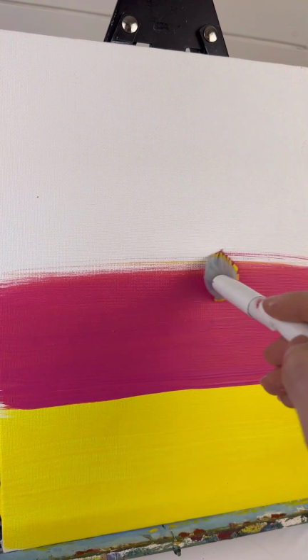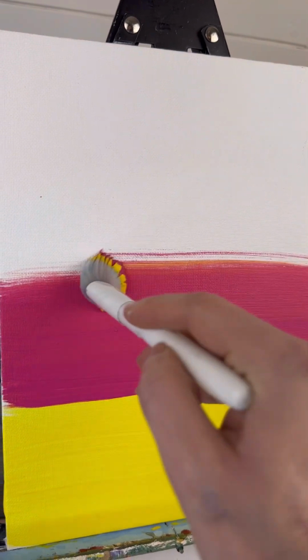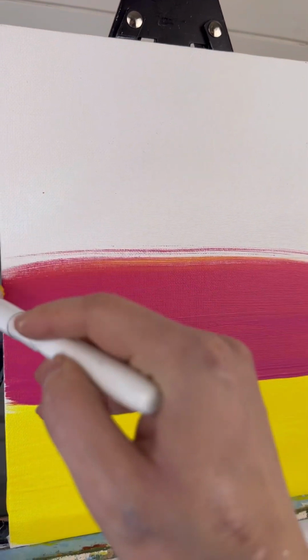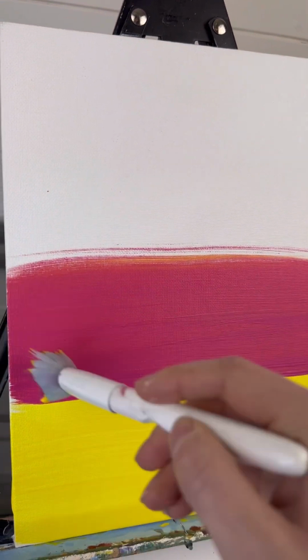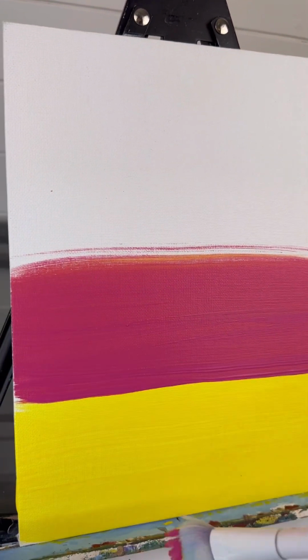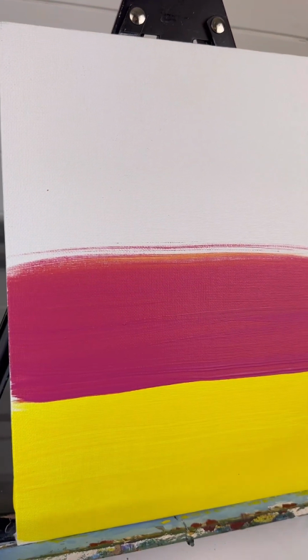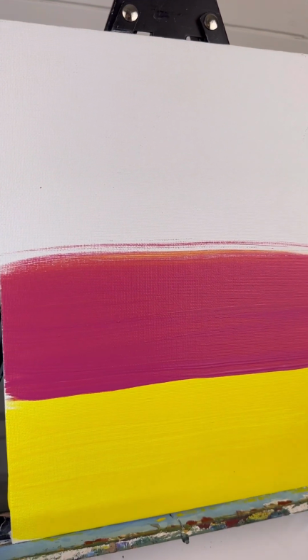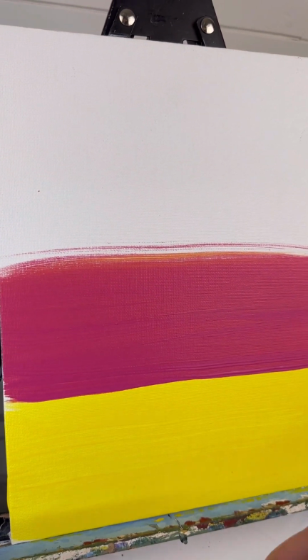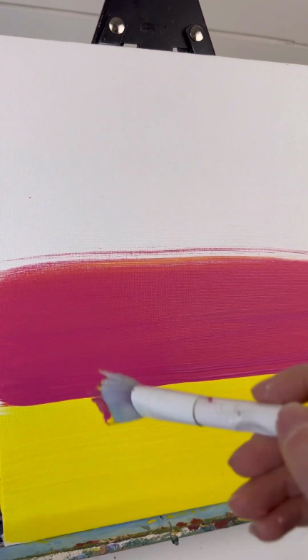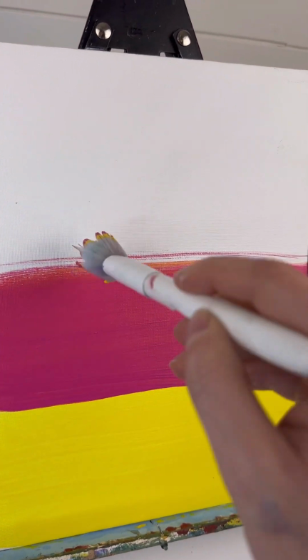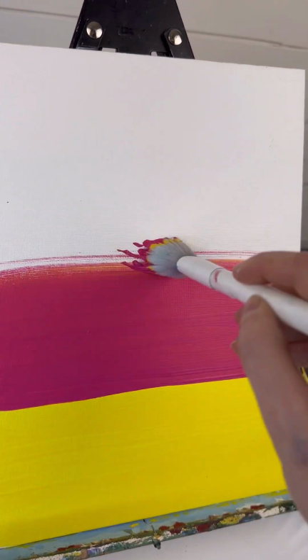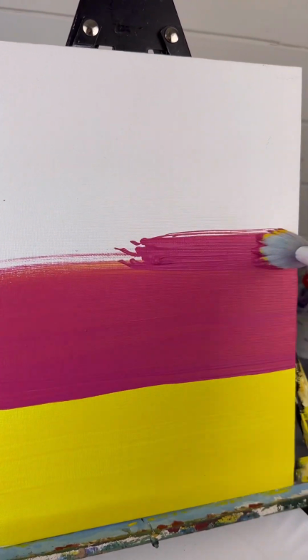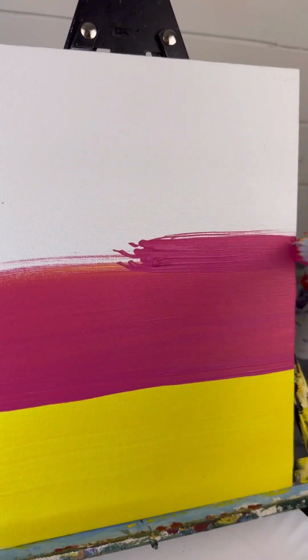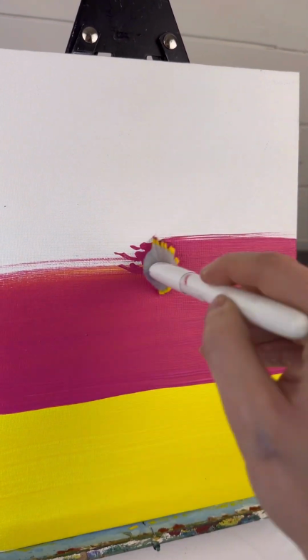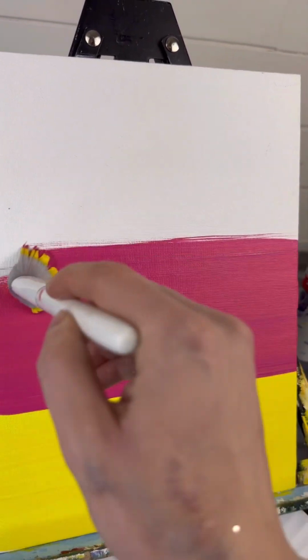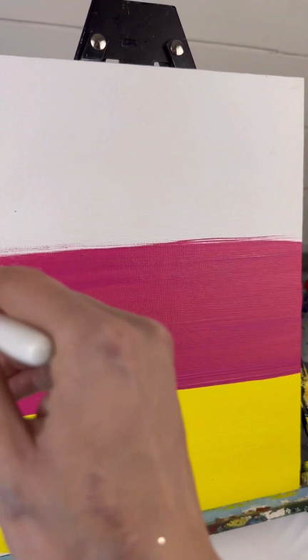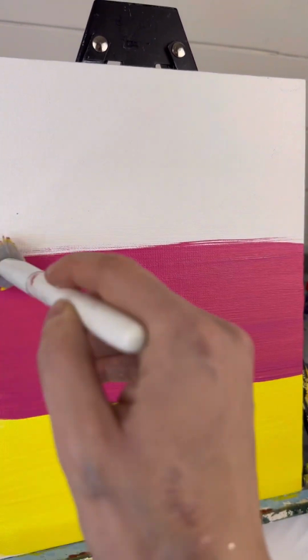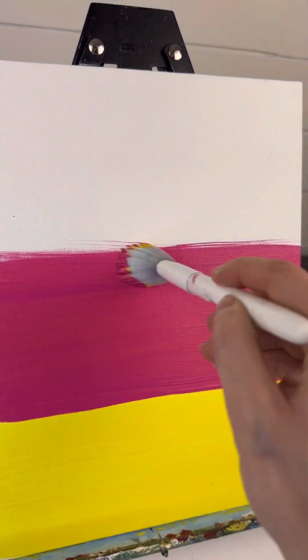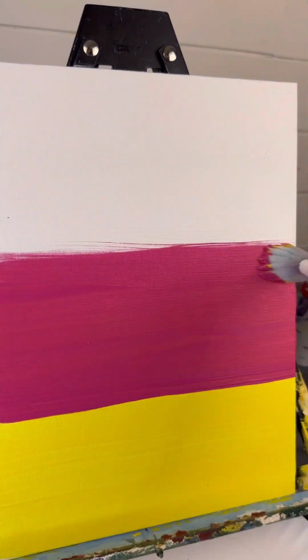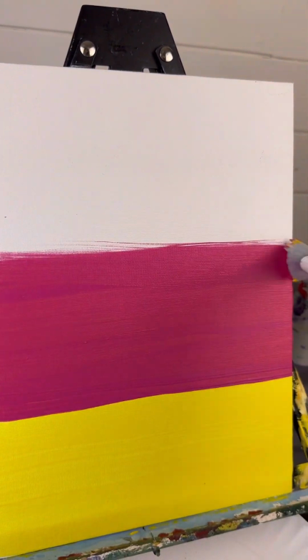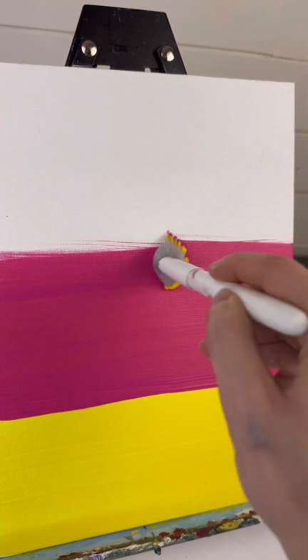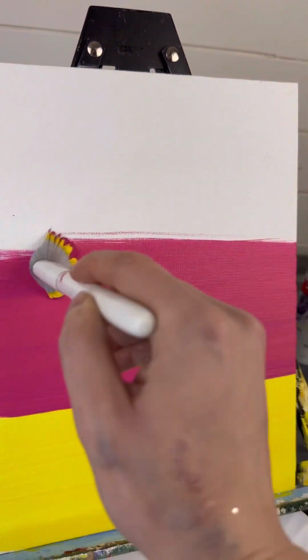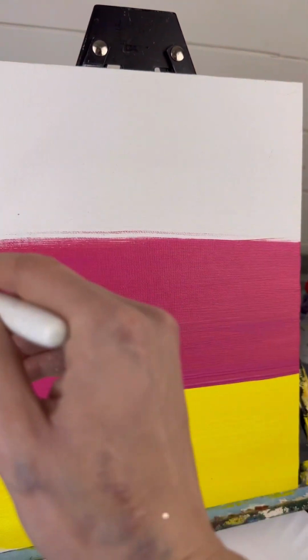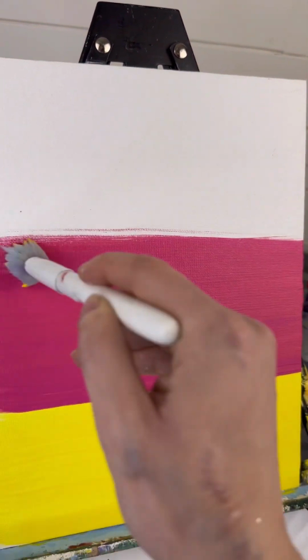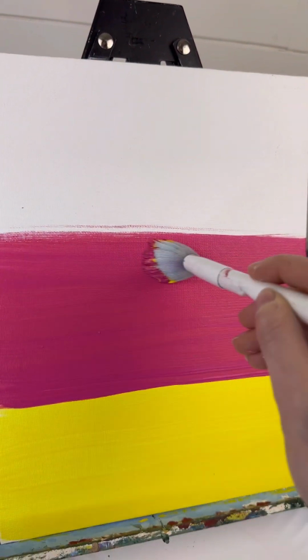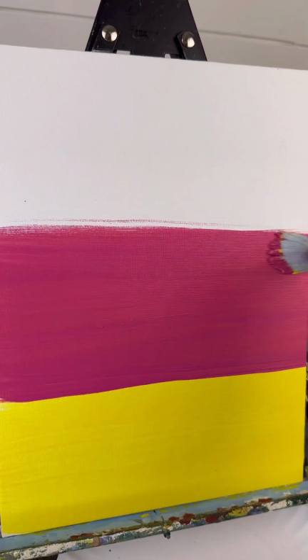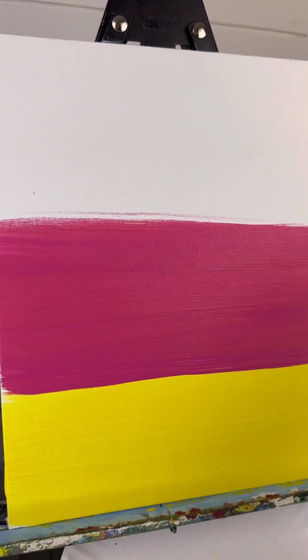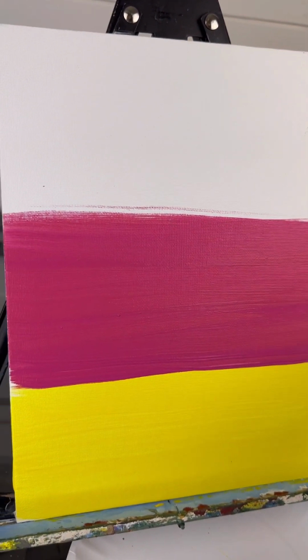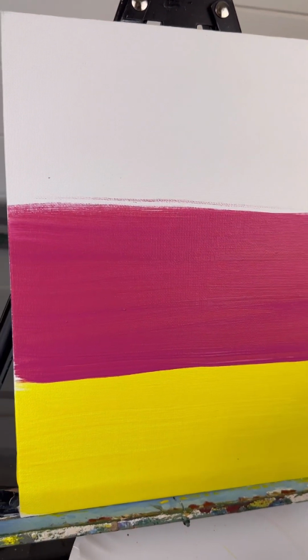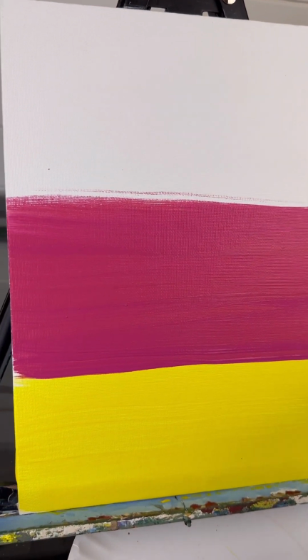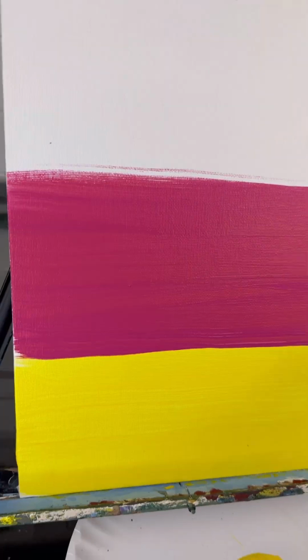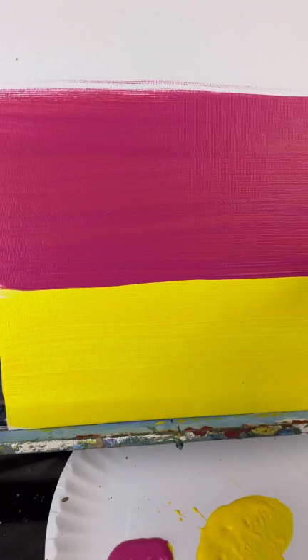That's why I never really wash my brush in between strokes in the background — depending on the color. But this is good practice. I'm going to go a third of the way up.